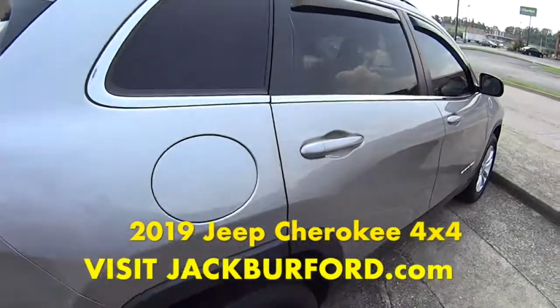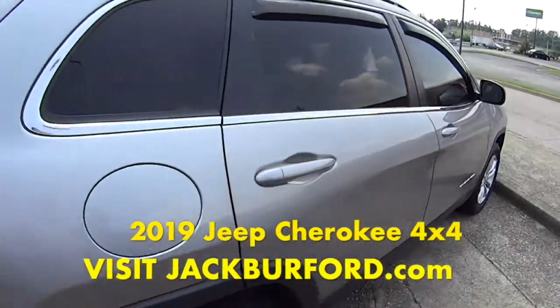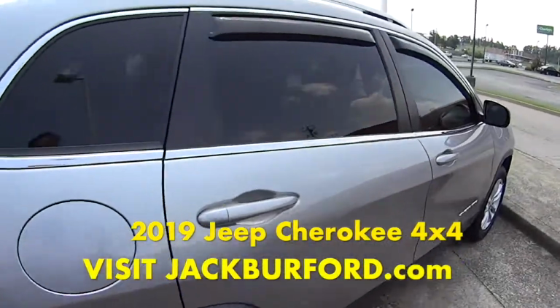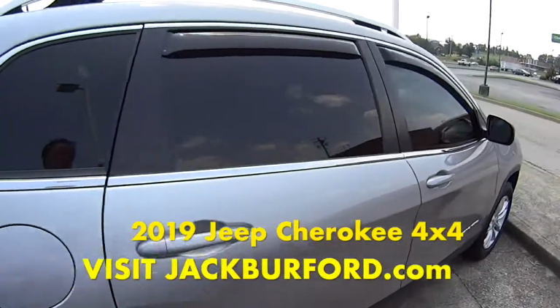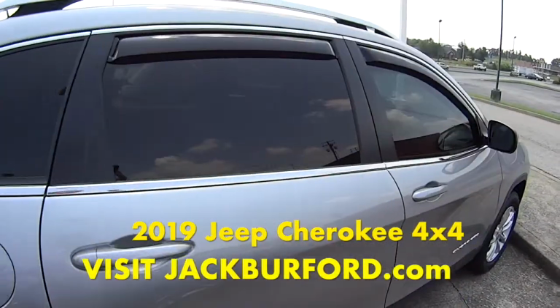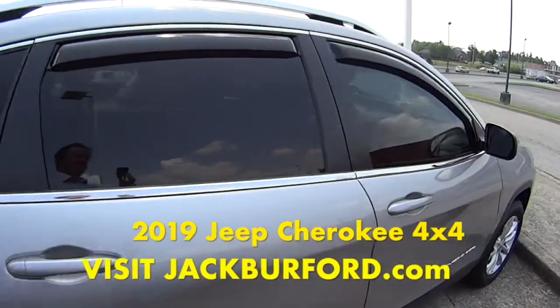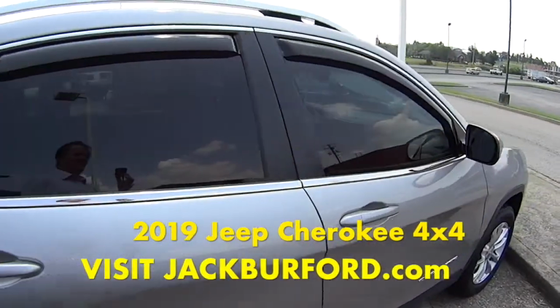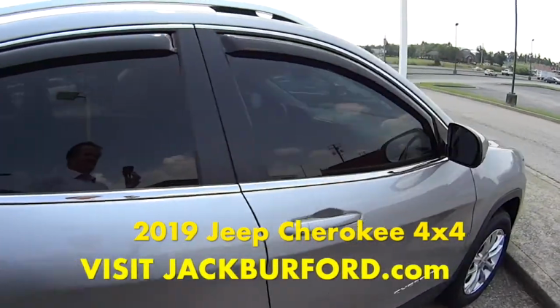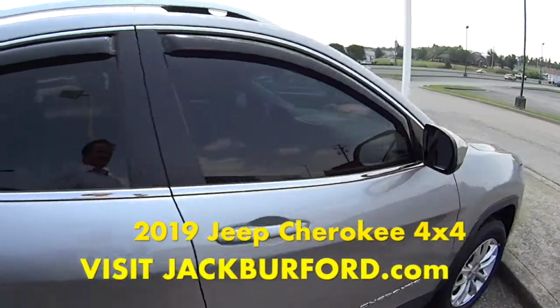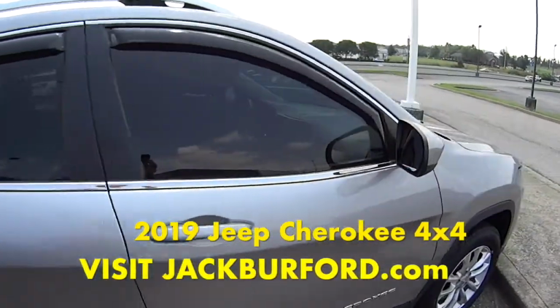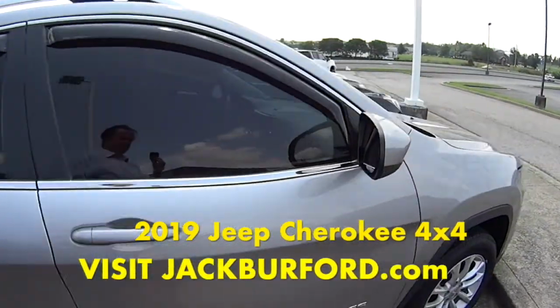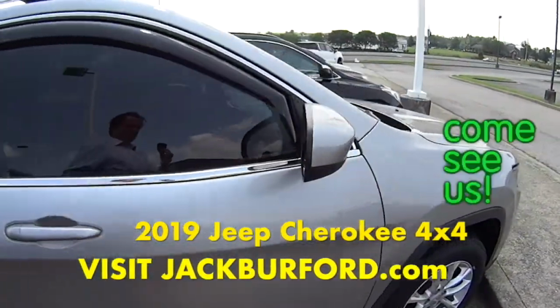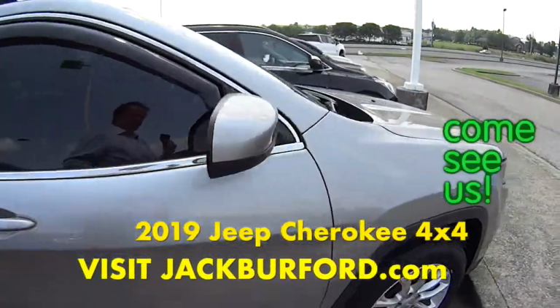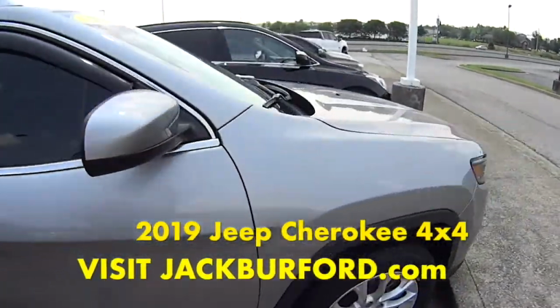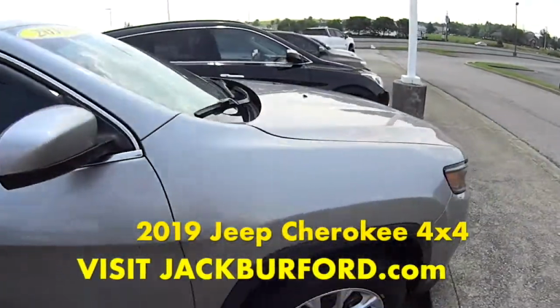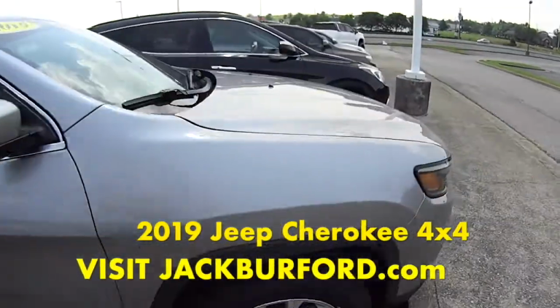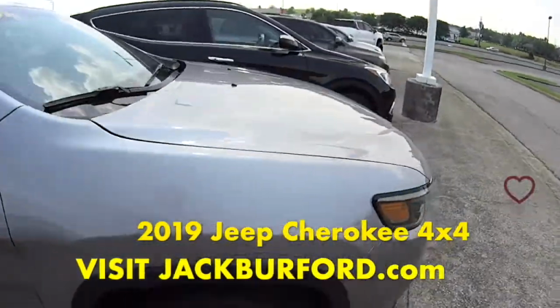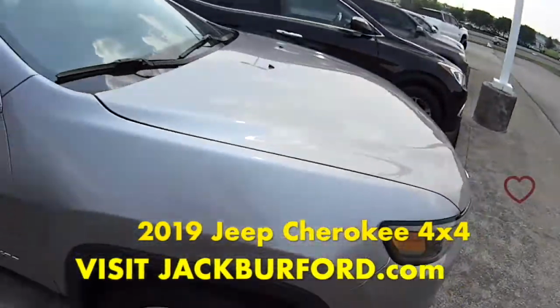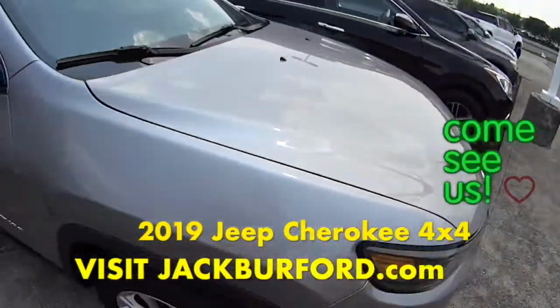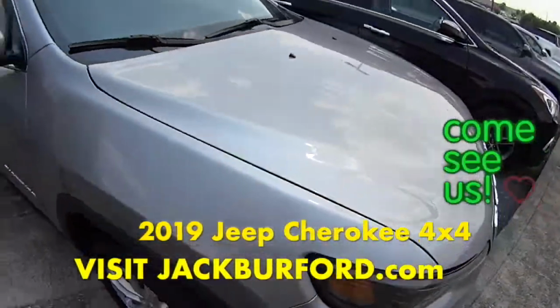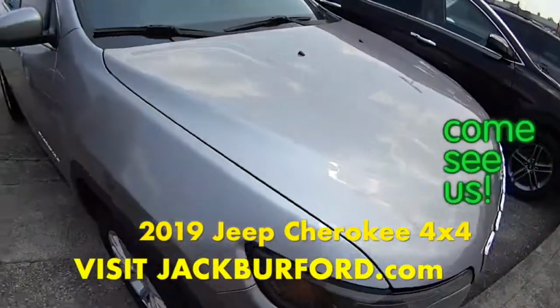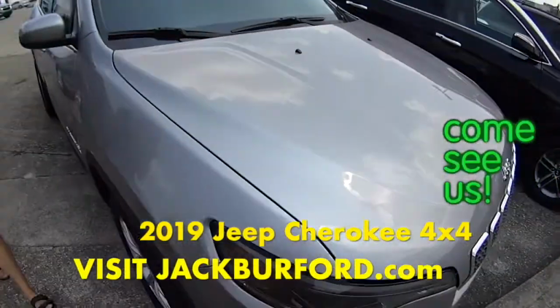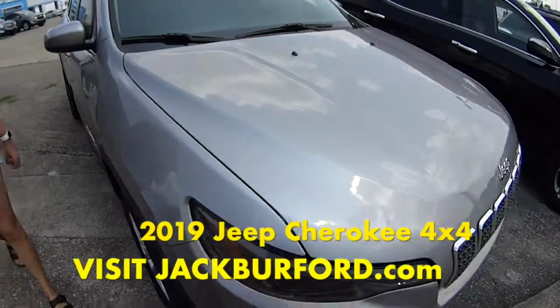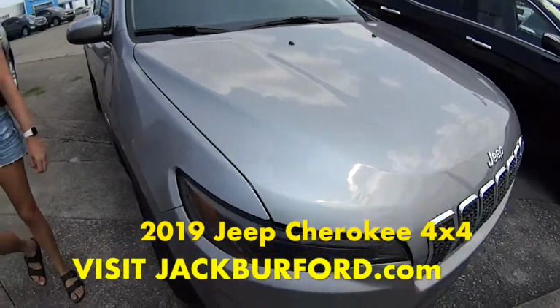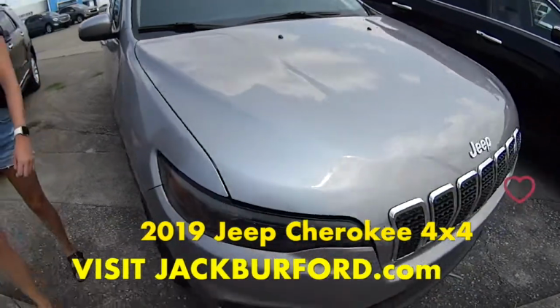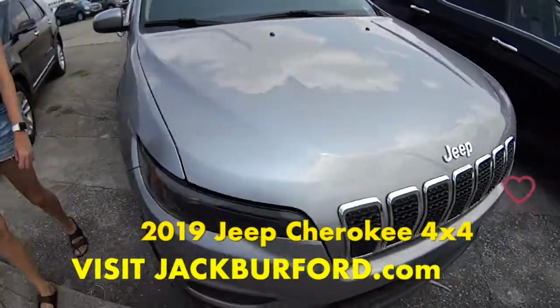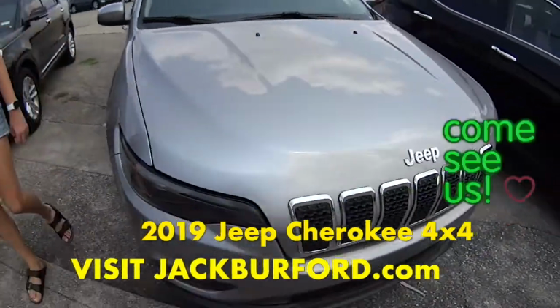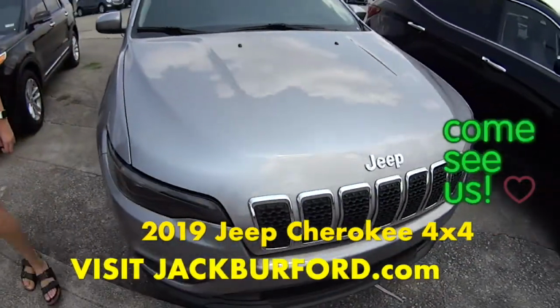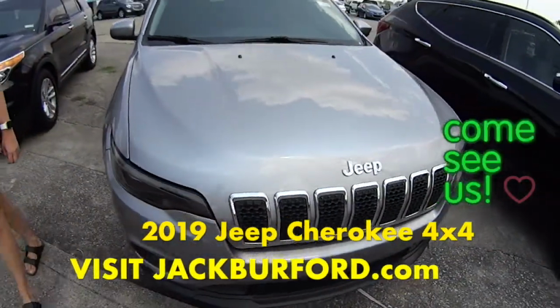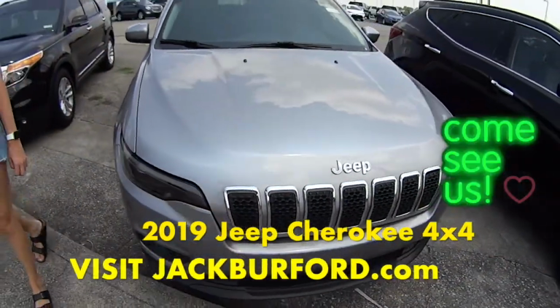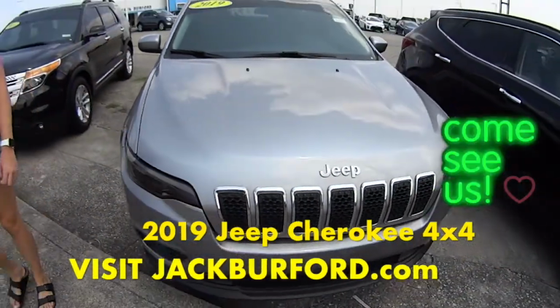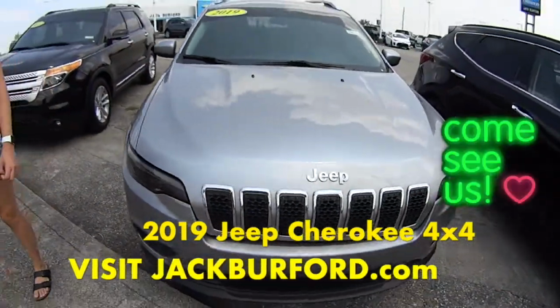Make sure you come see this because it's gonna go really fast. If you're interested, check it out at jackbriford.com or come in and see it today.